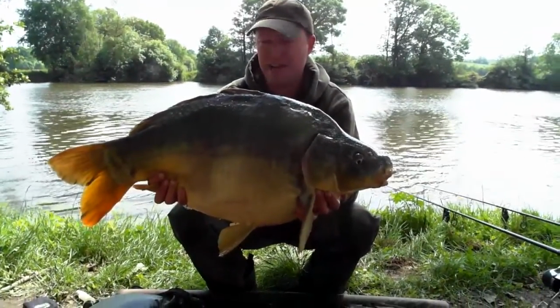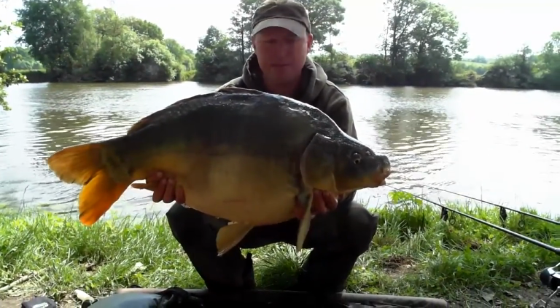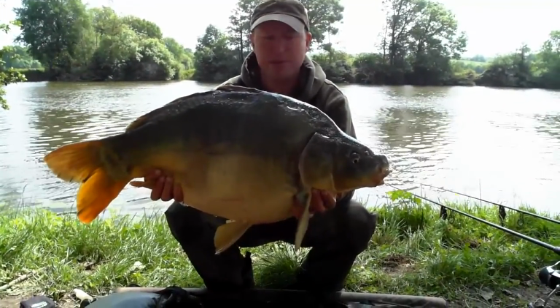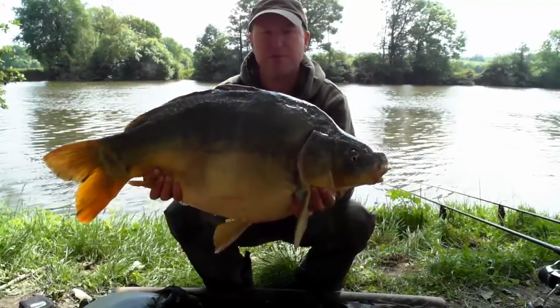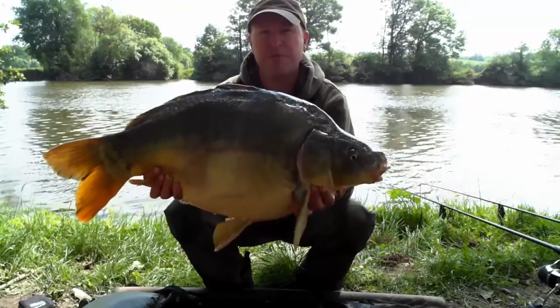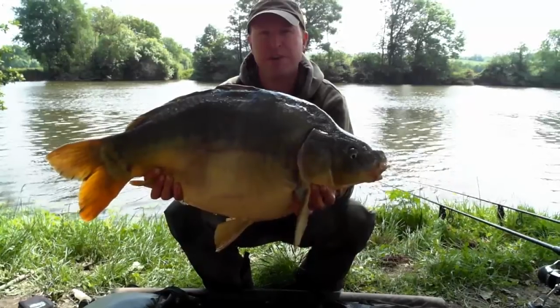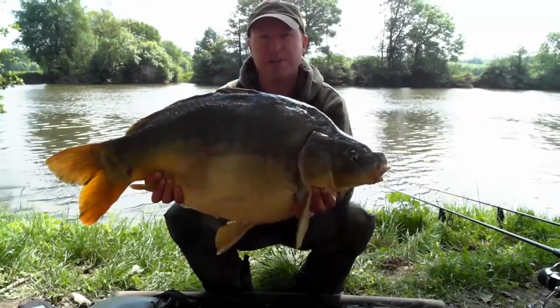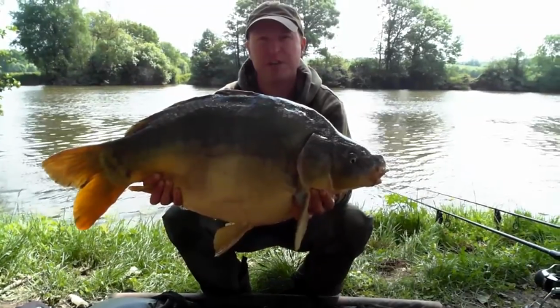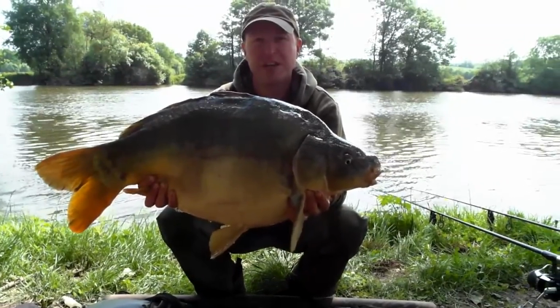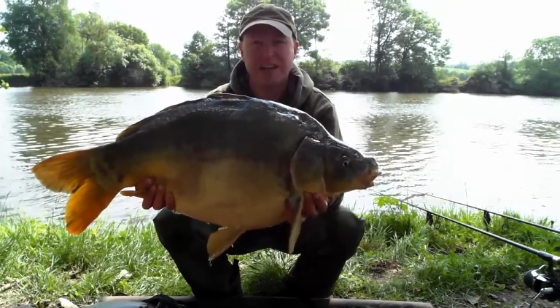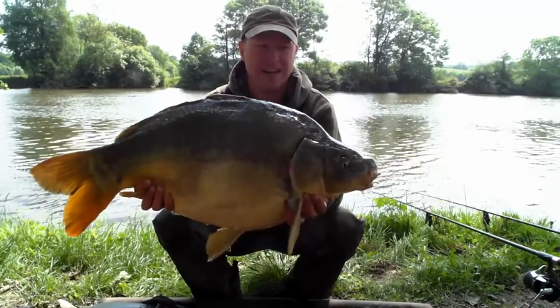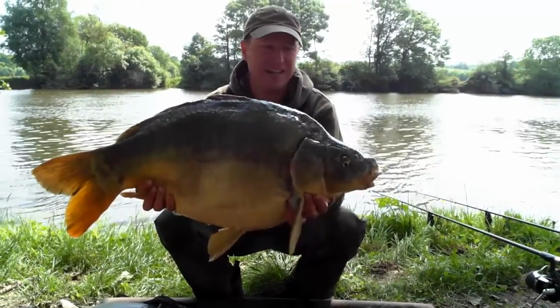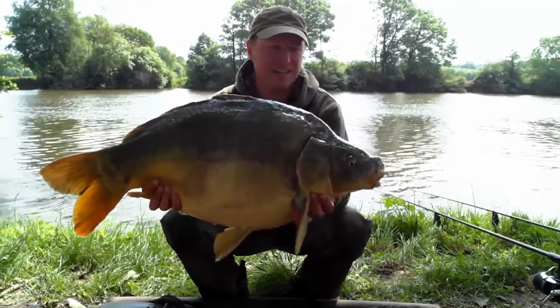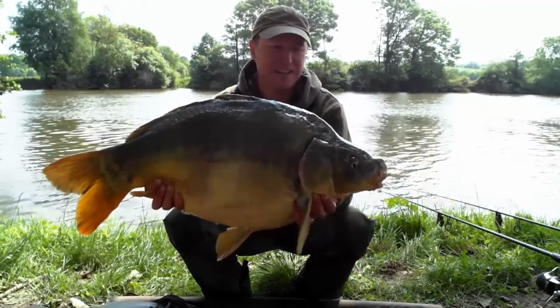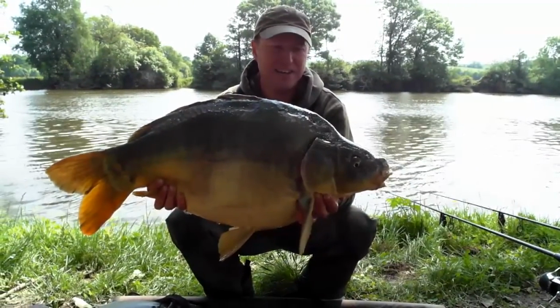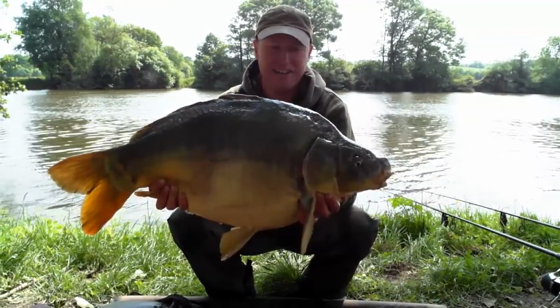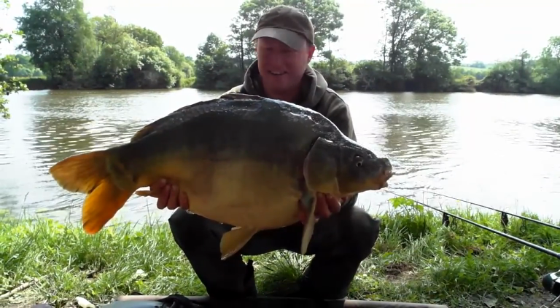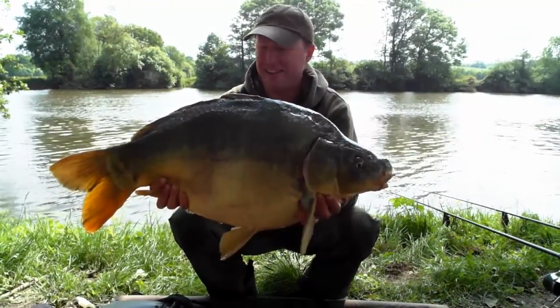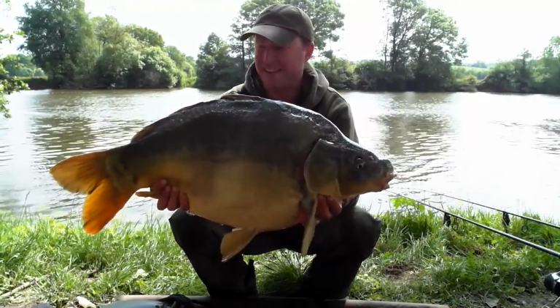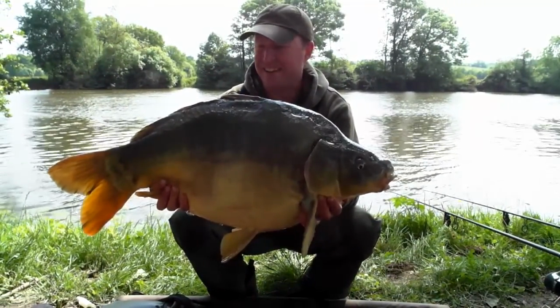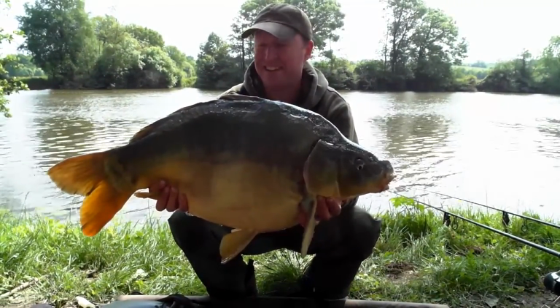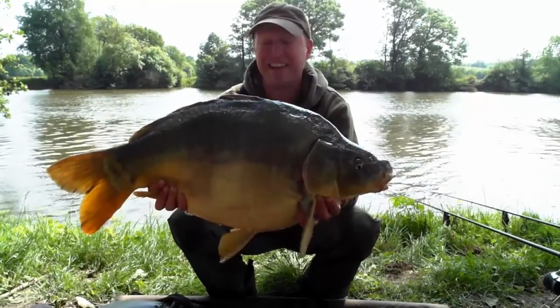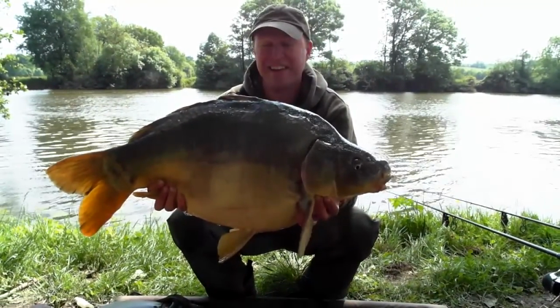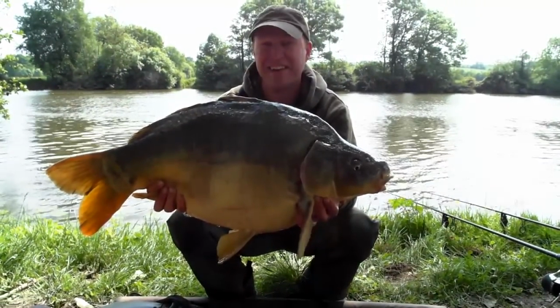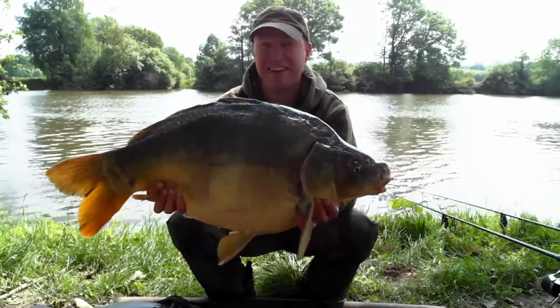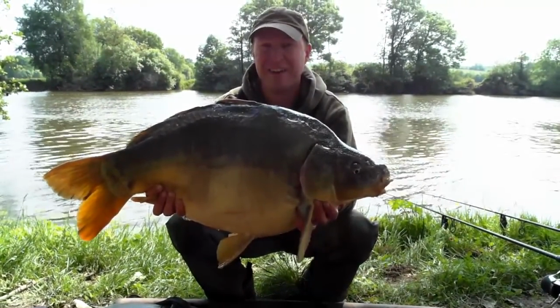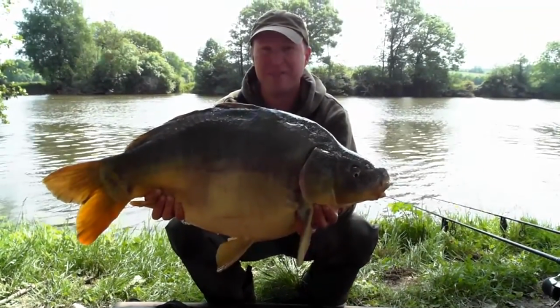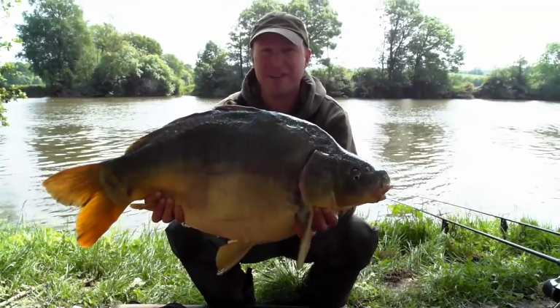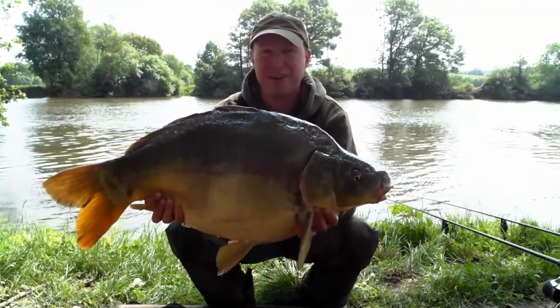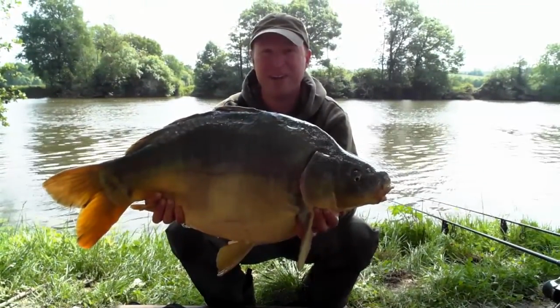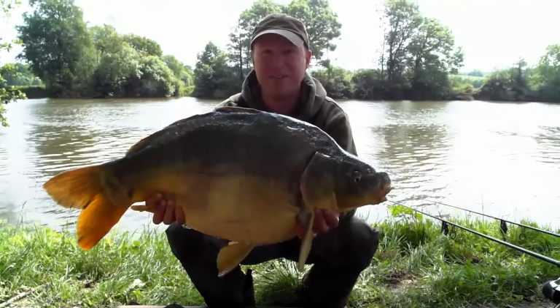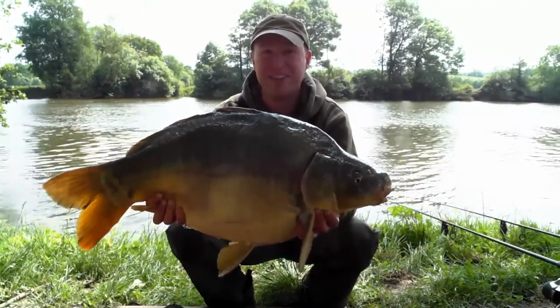Beautiful fish. And I tell you, I'm really made up with it.